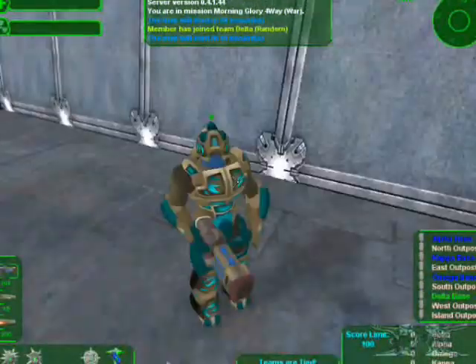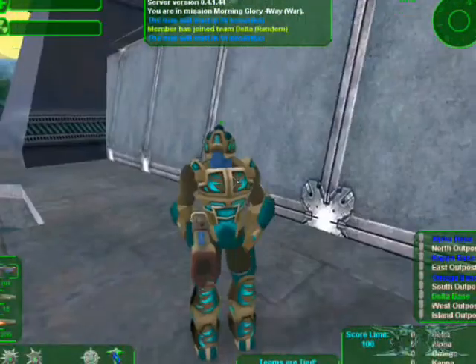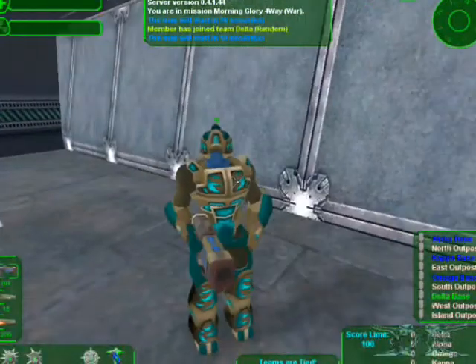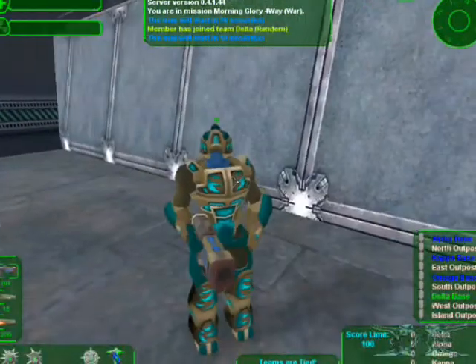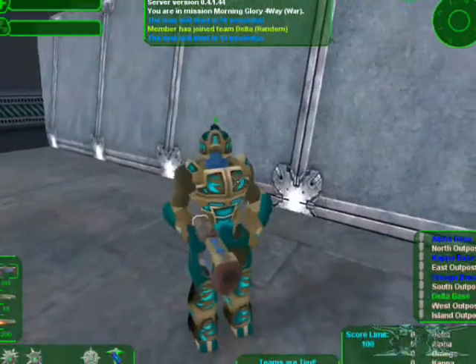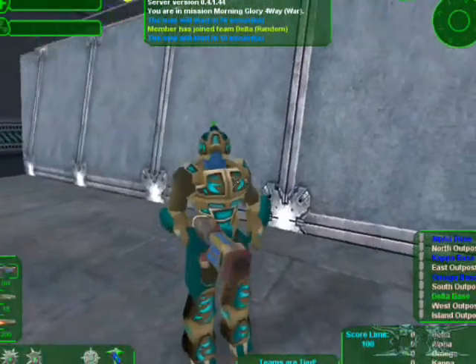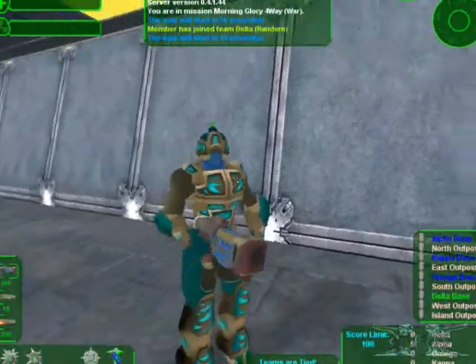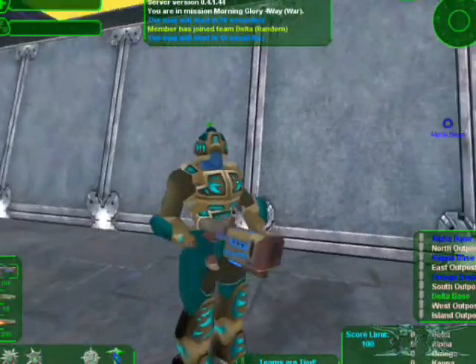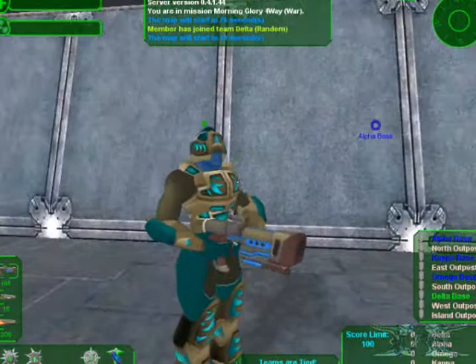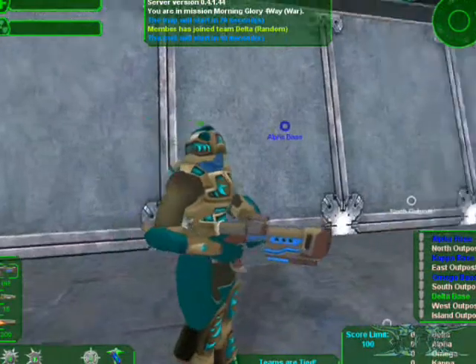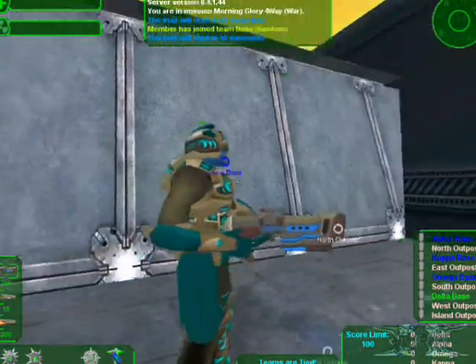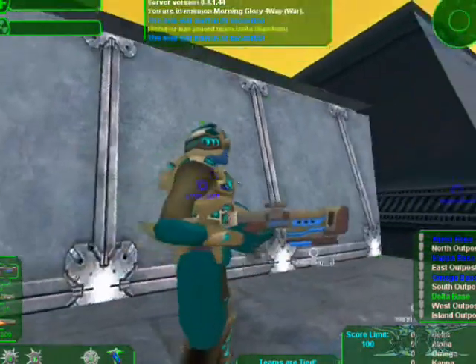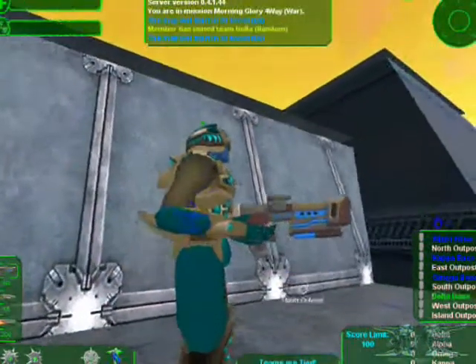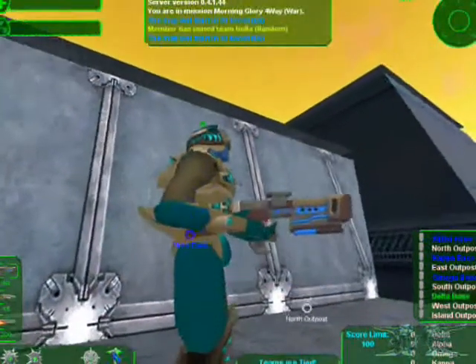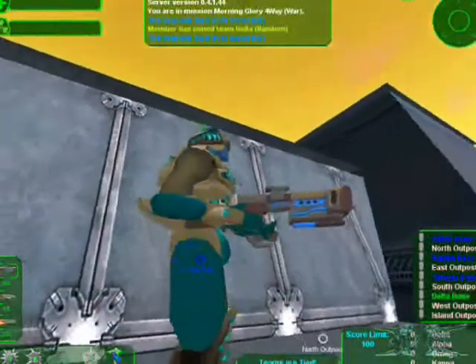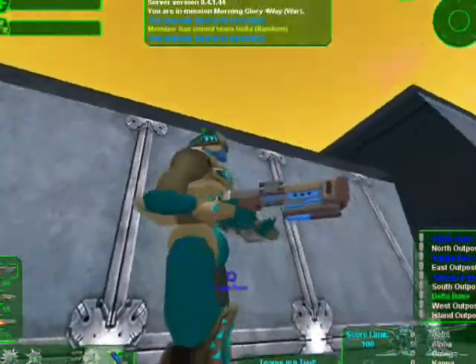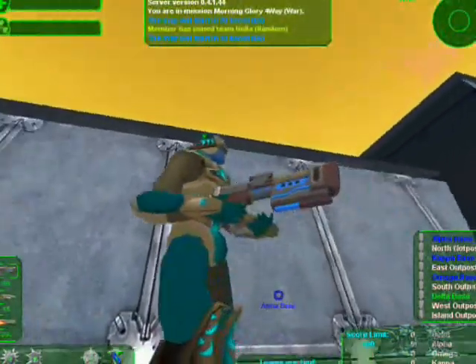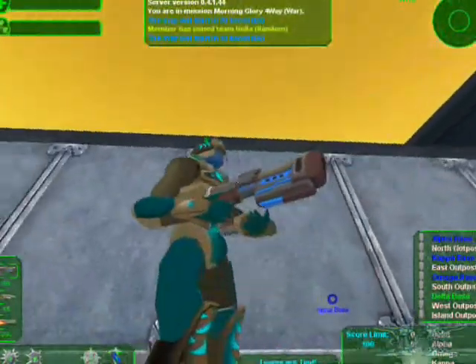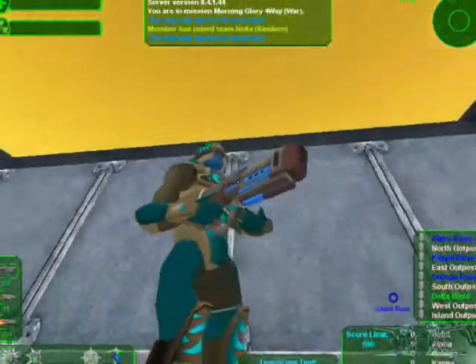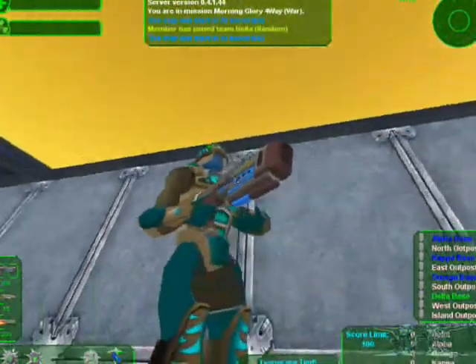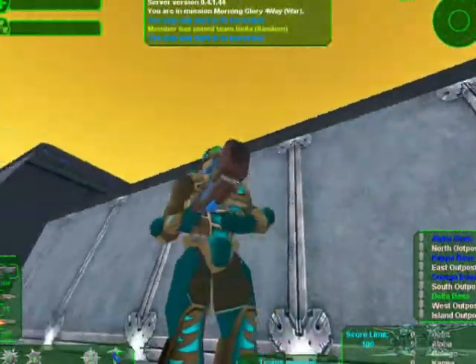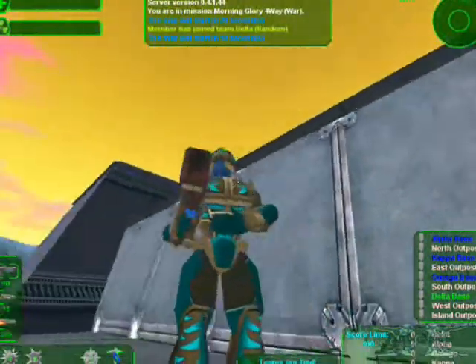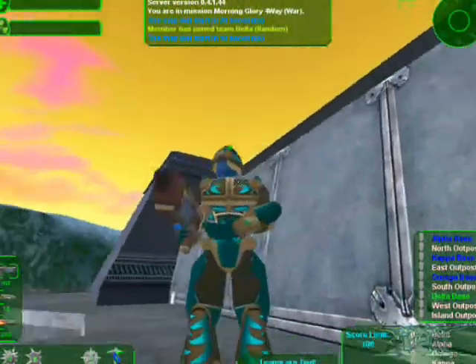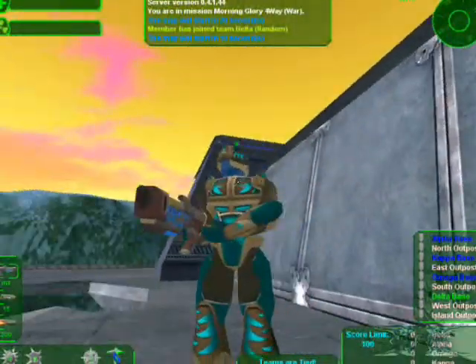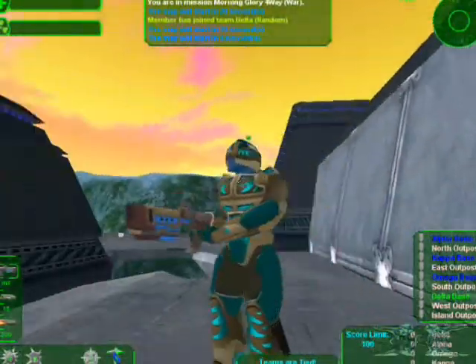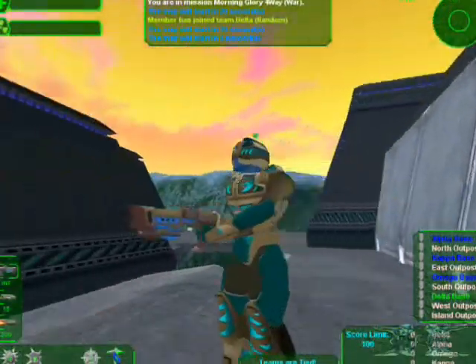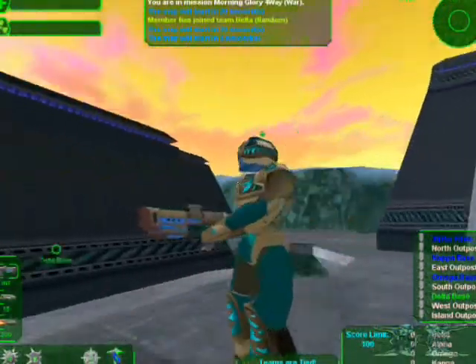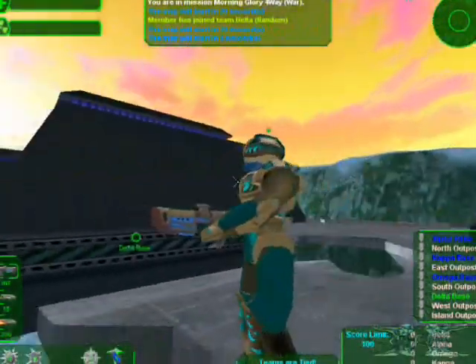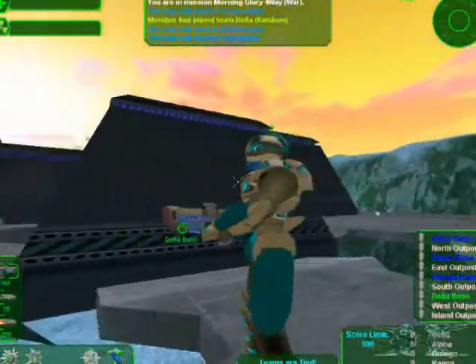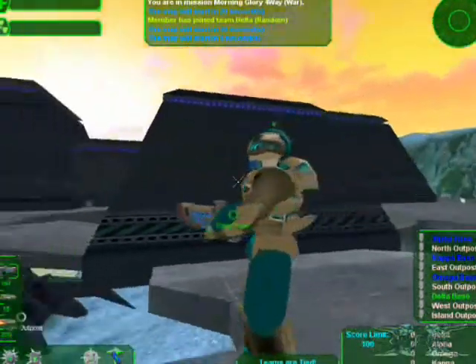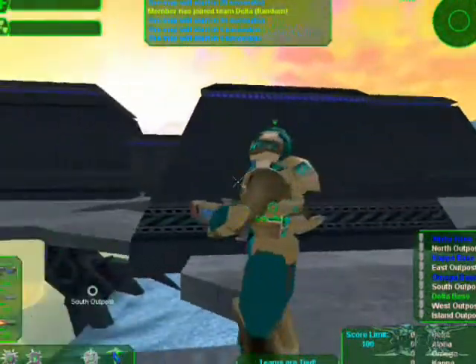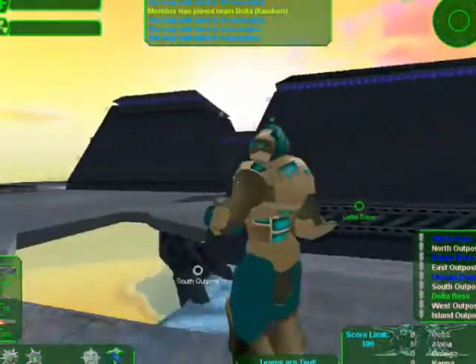To fly with your jetpack, hold down the right mouse button.